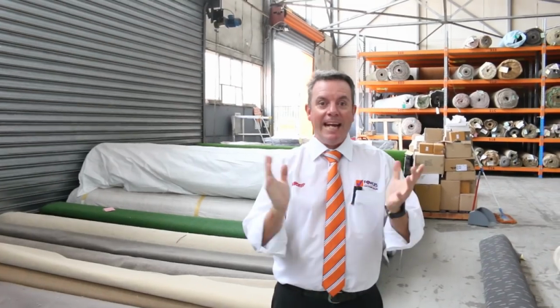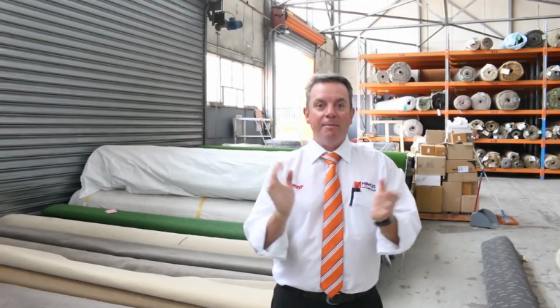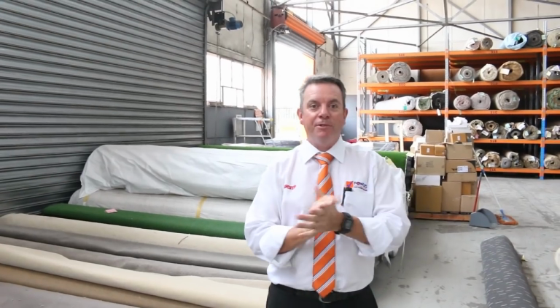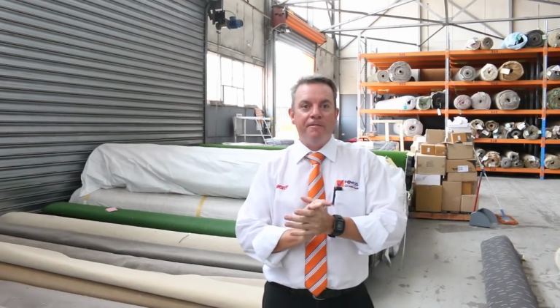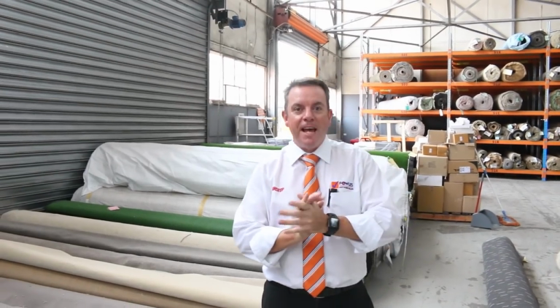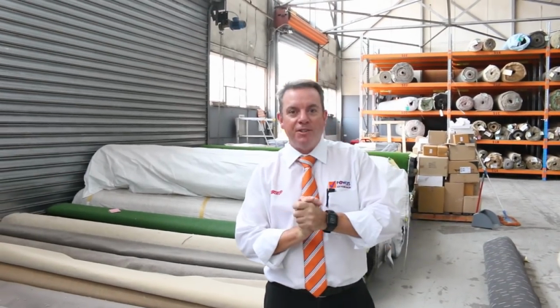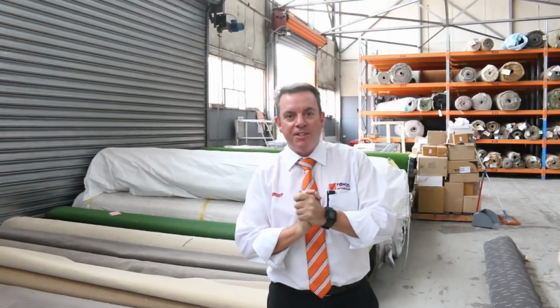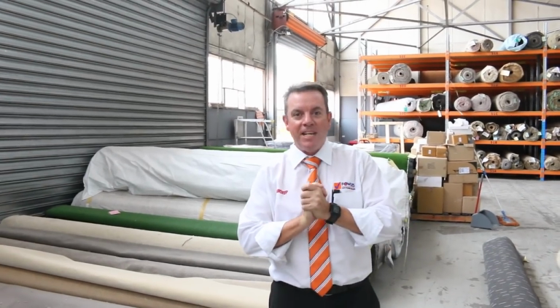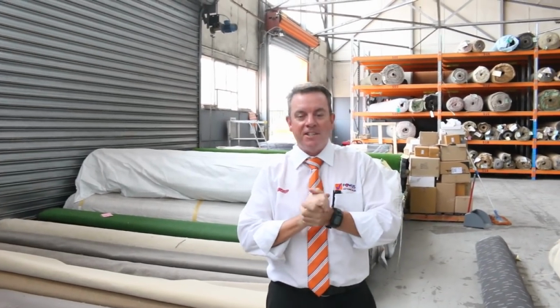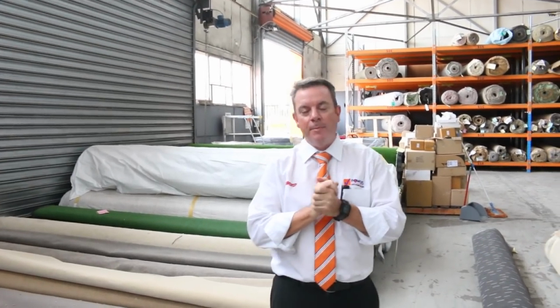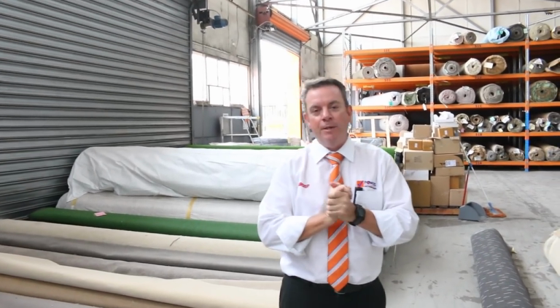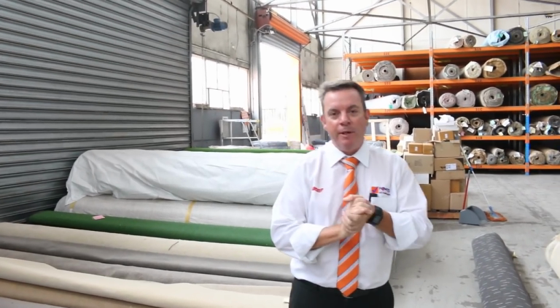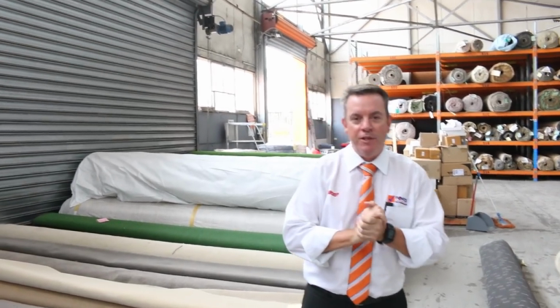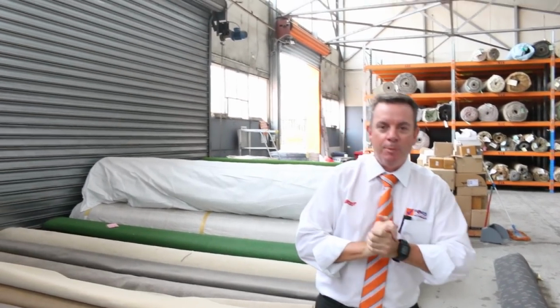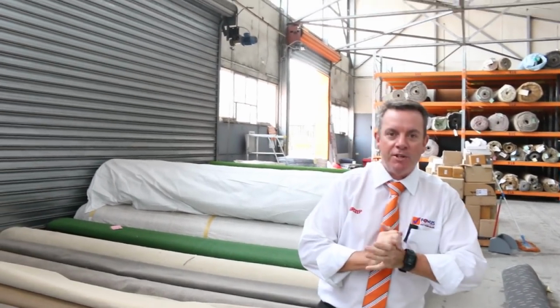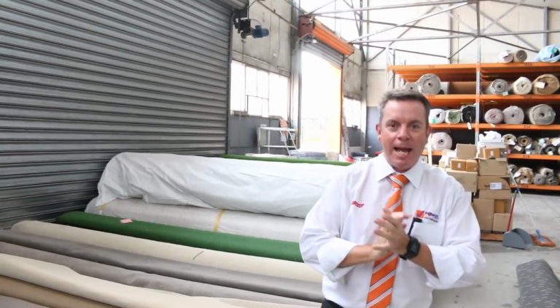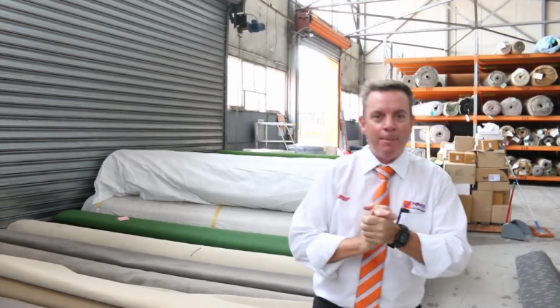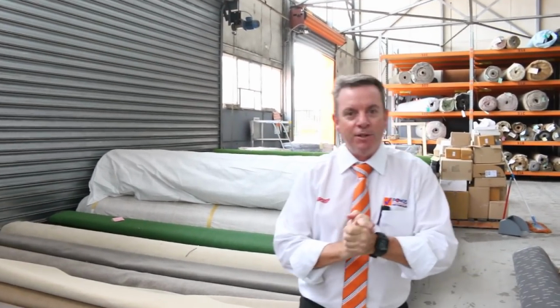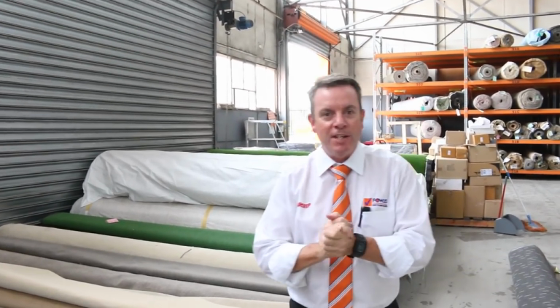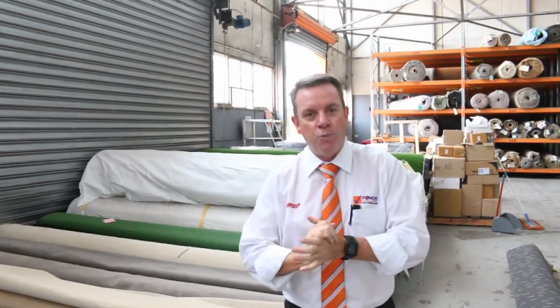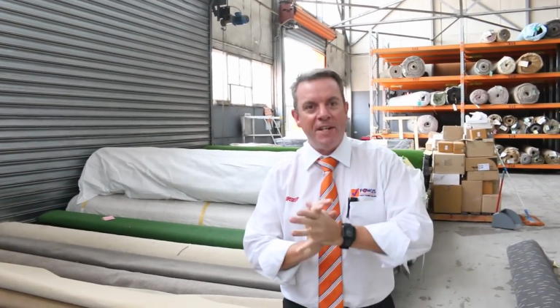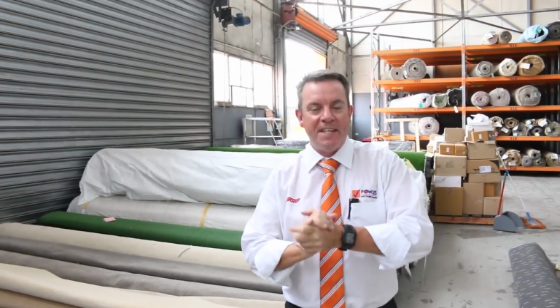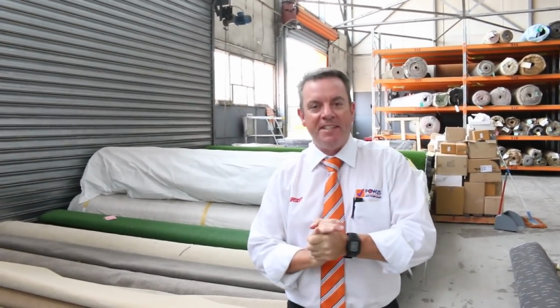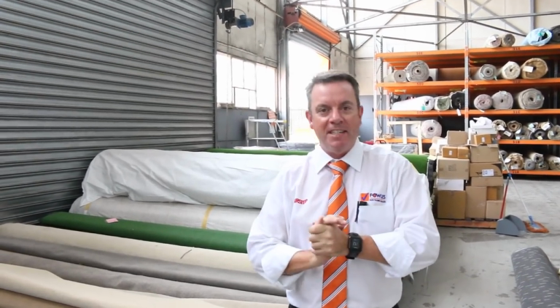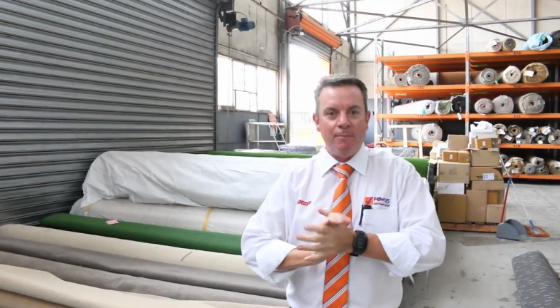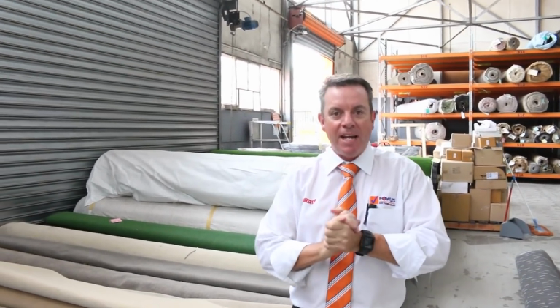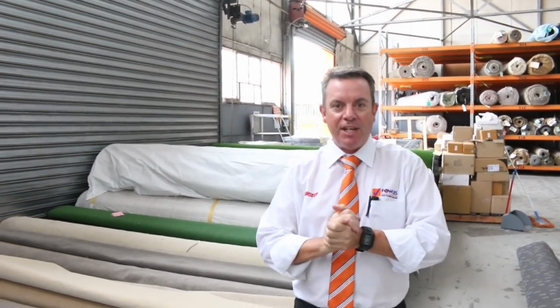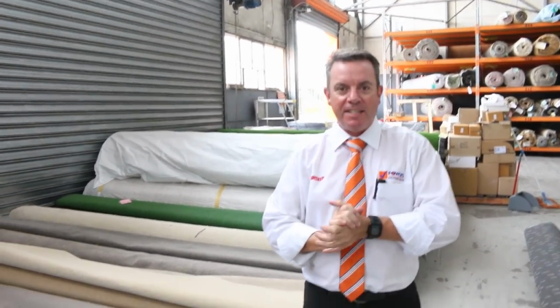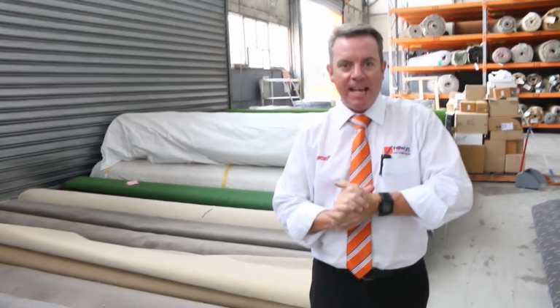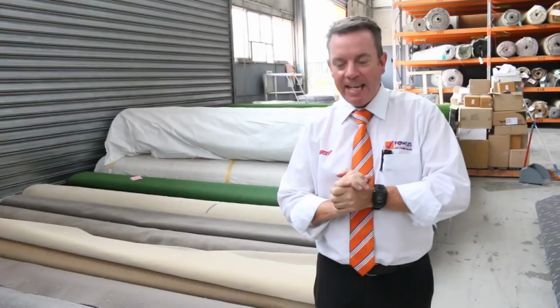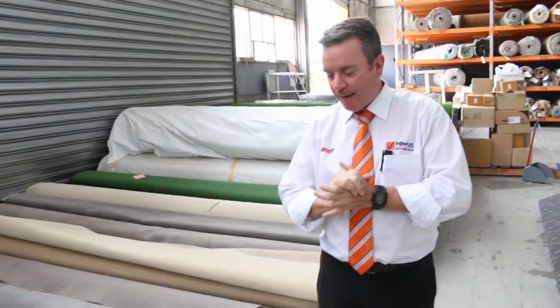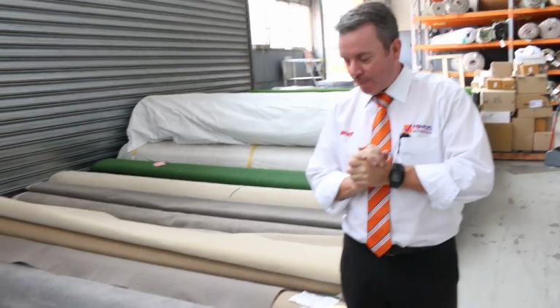G'day, I'm John from Fowles Auction and Sales. I'm here to preview tomorrow's carpet auction — that's Wednesday the 6th of March at 10am.